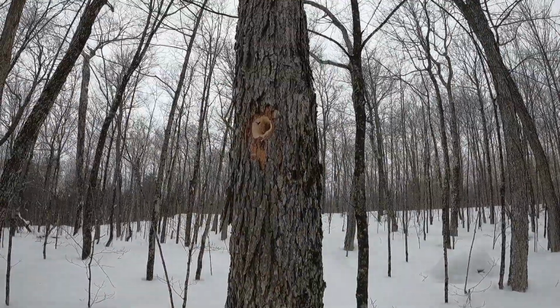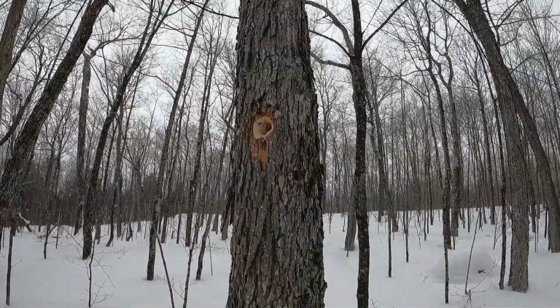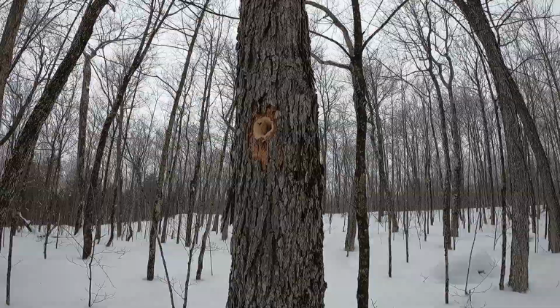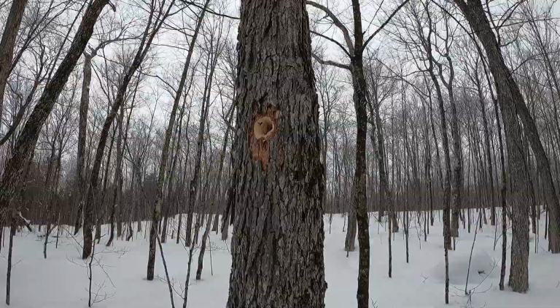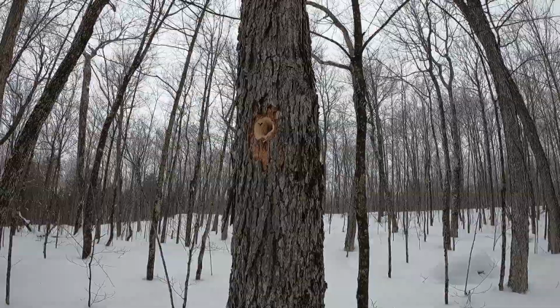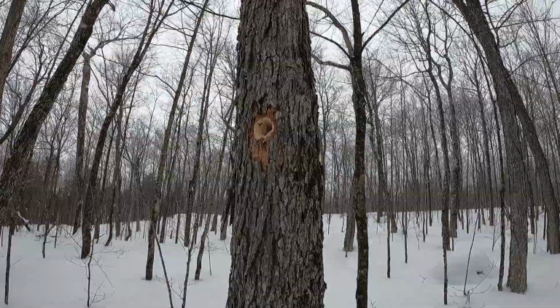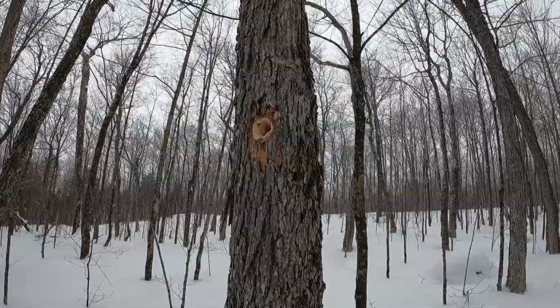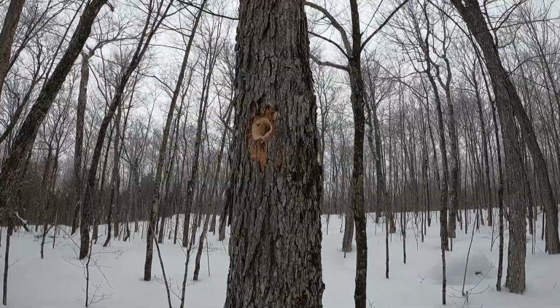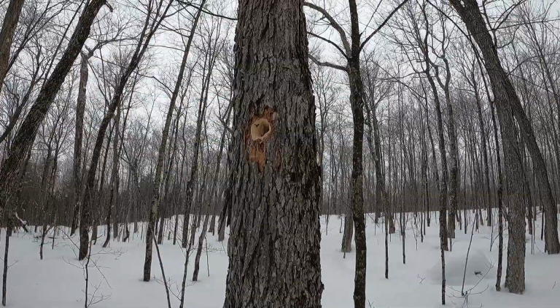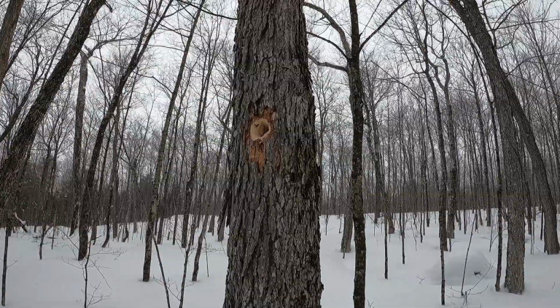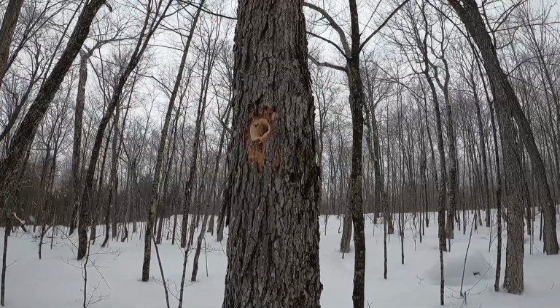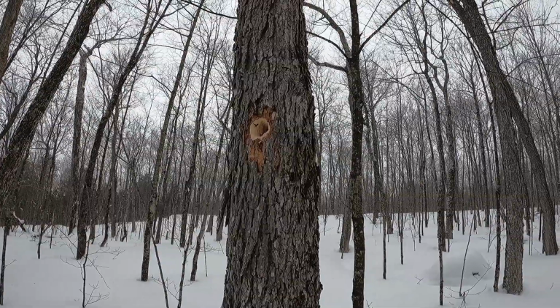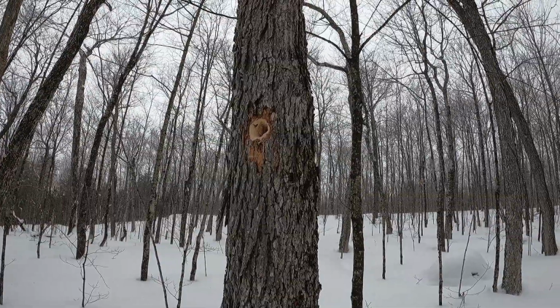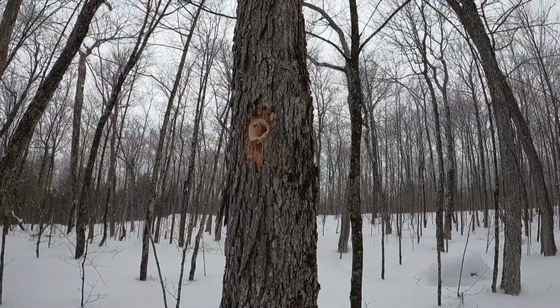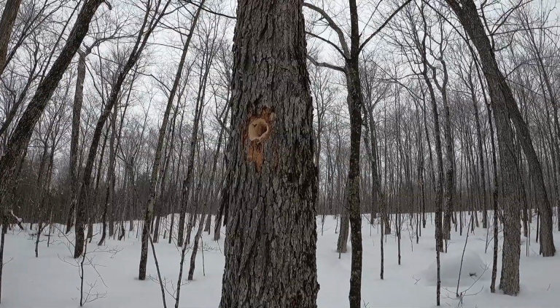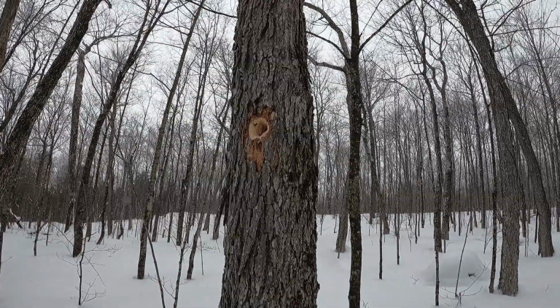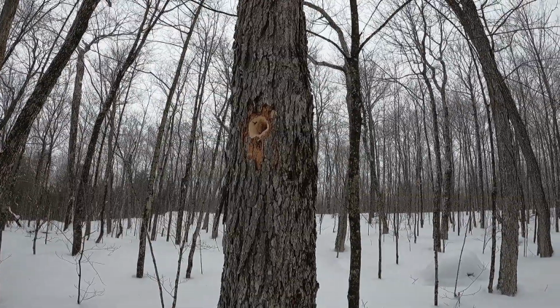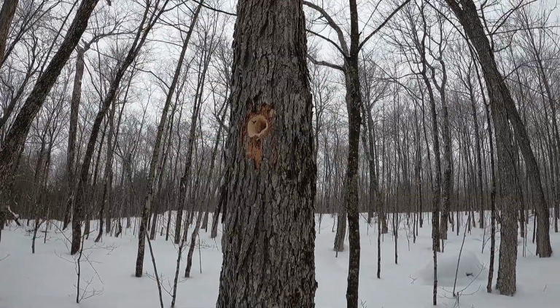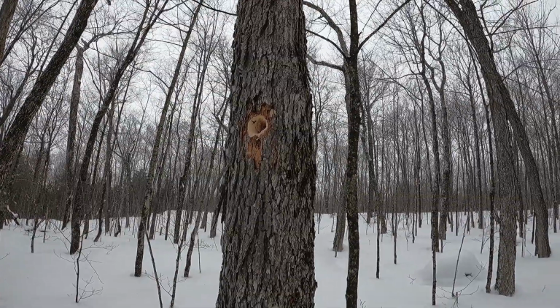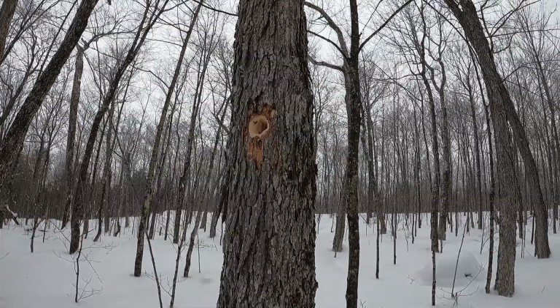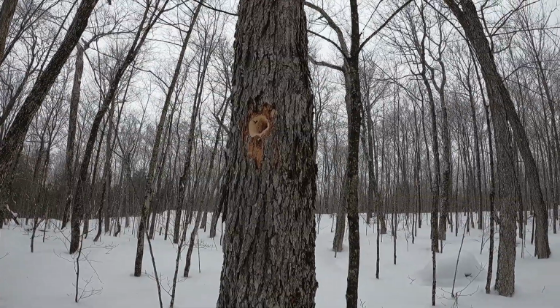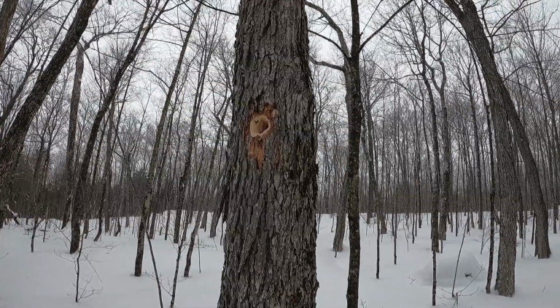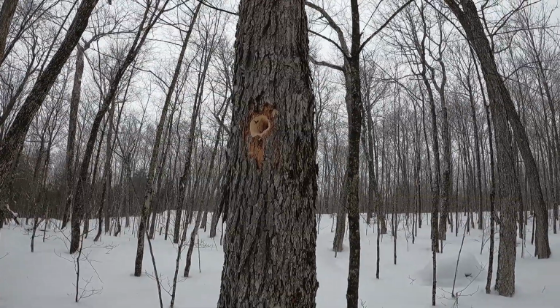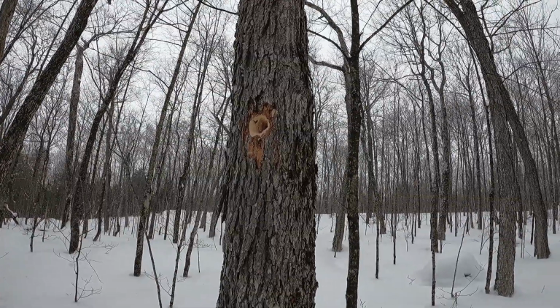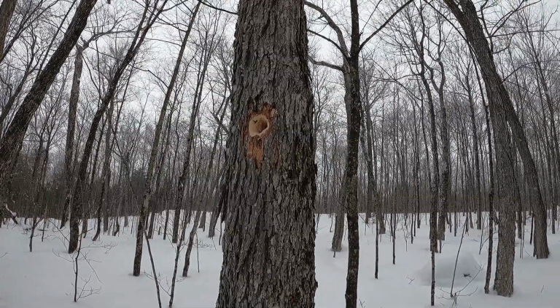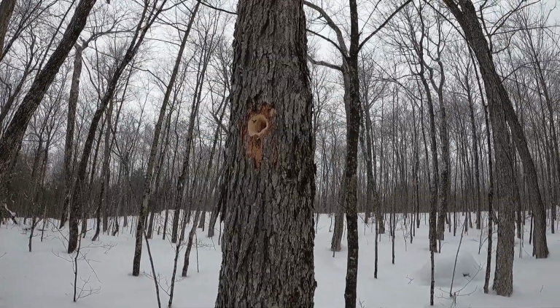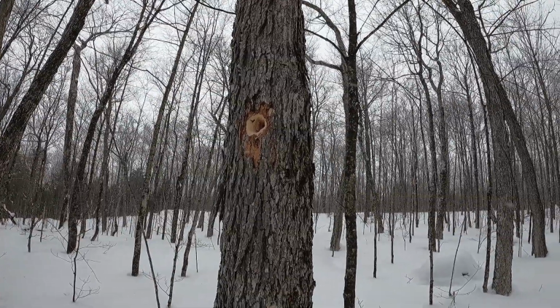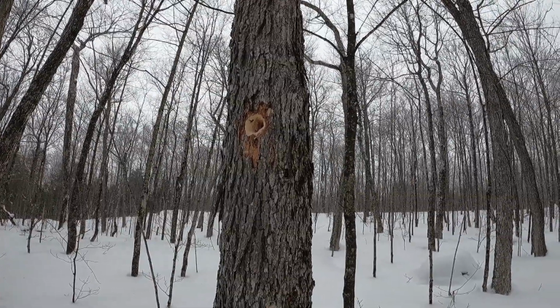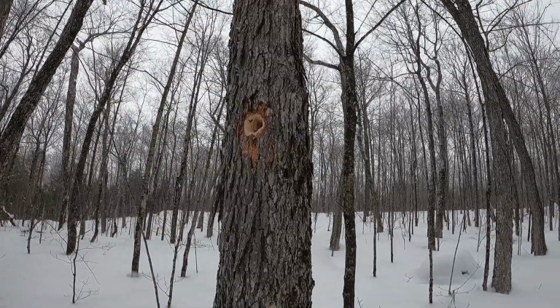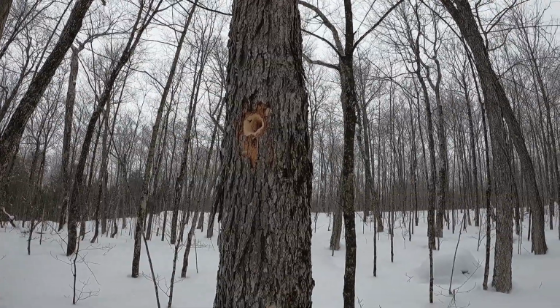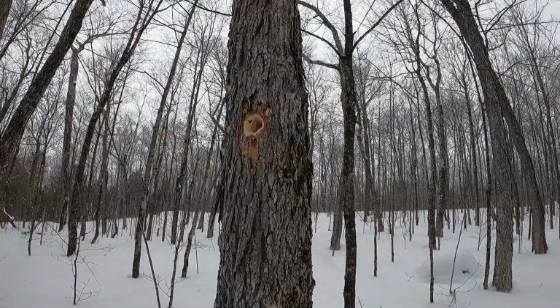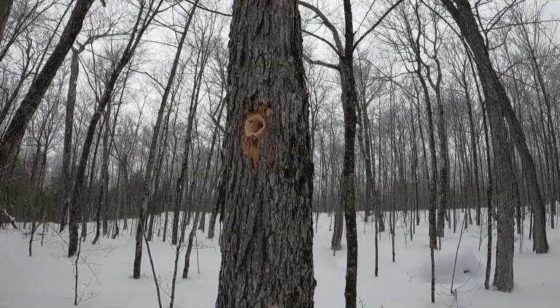Found a nice, fresh woodpecker hole. Pretty neat.